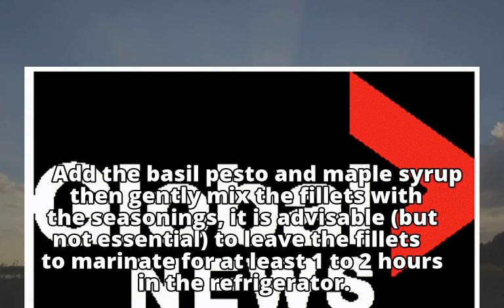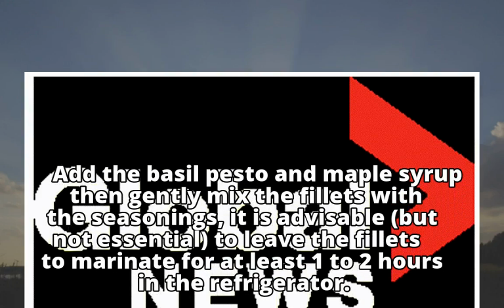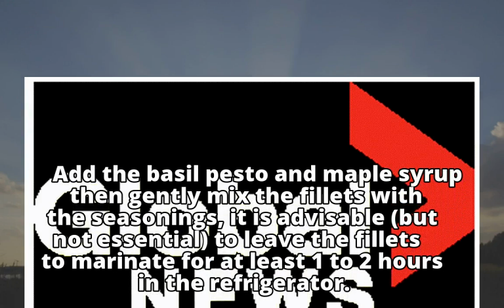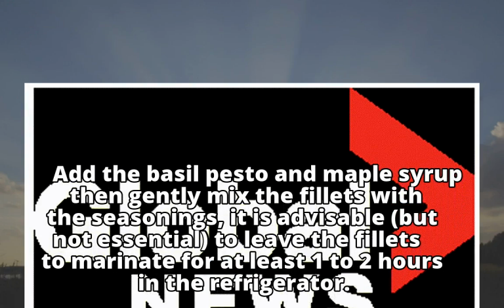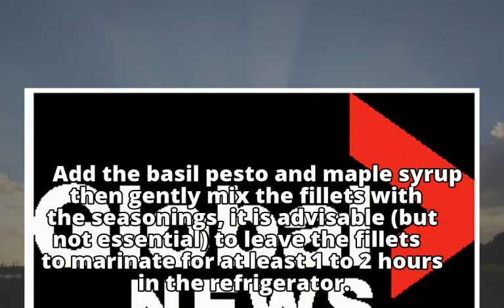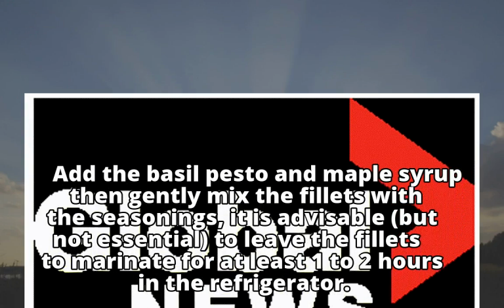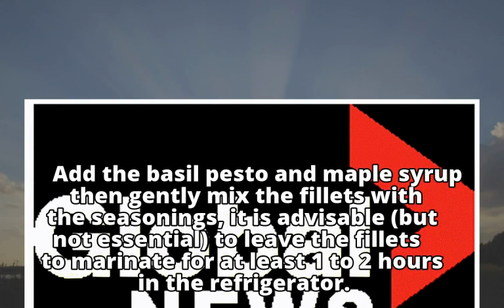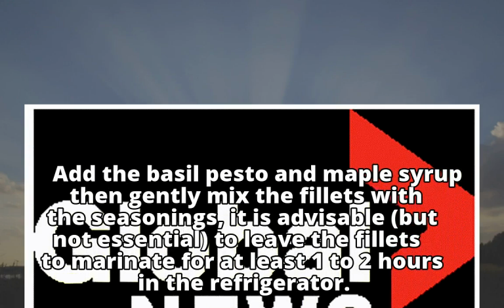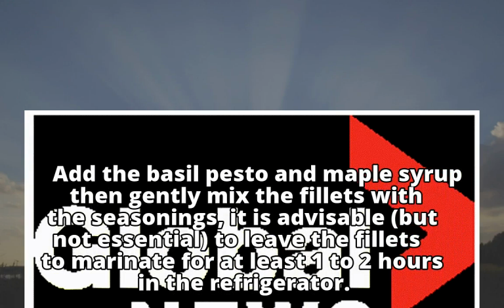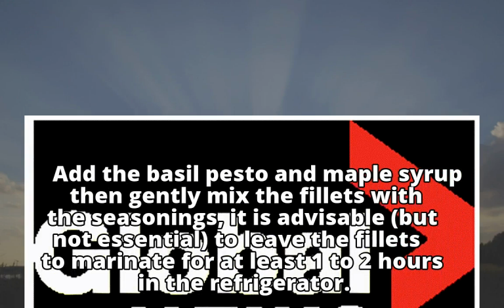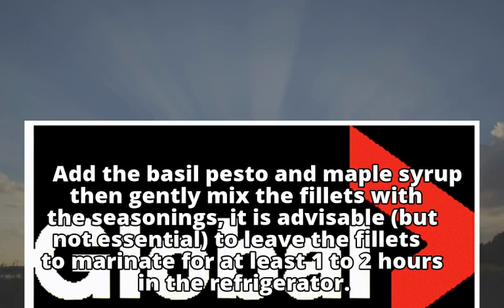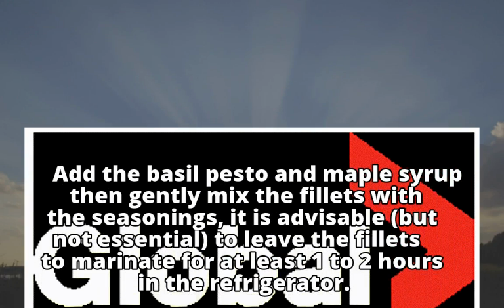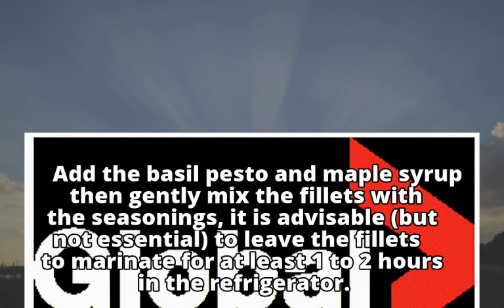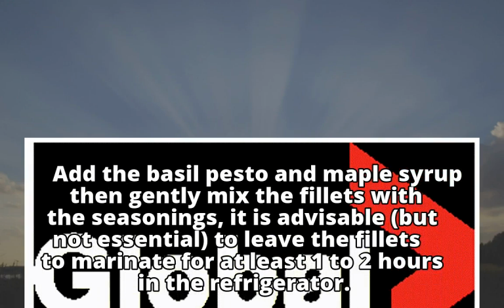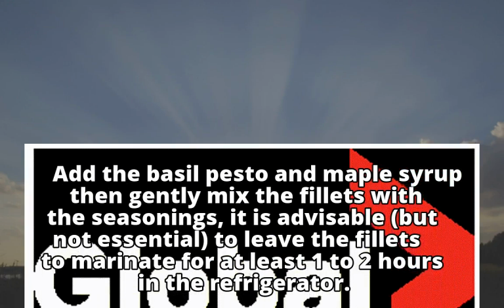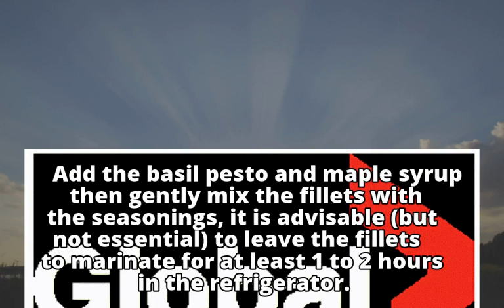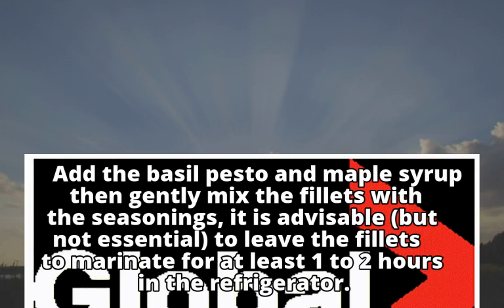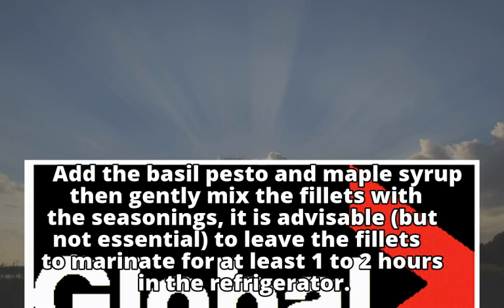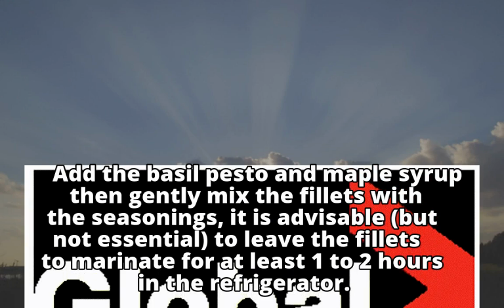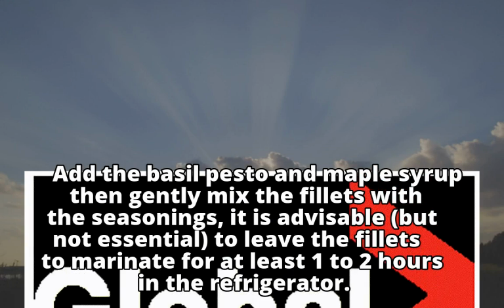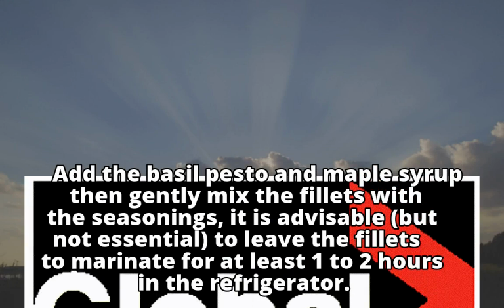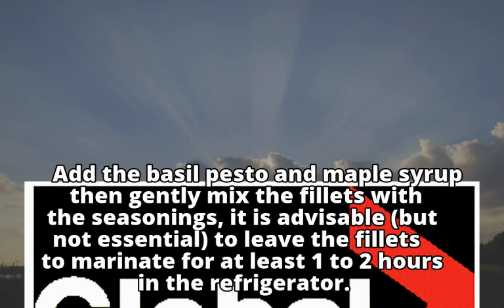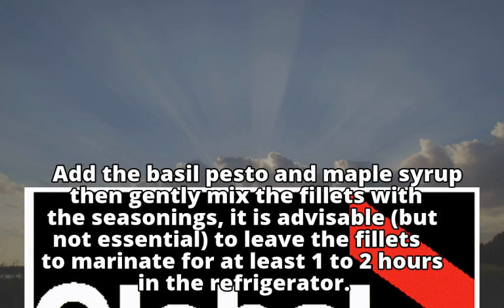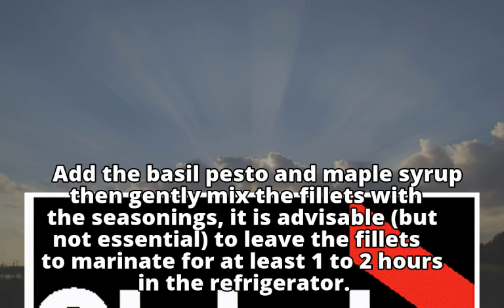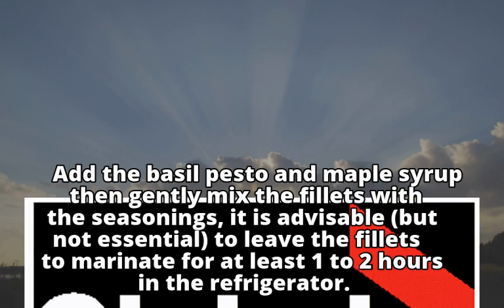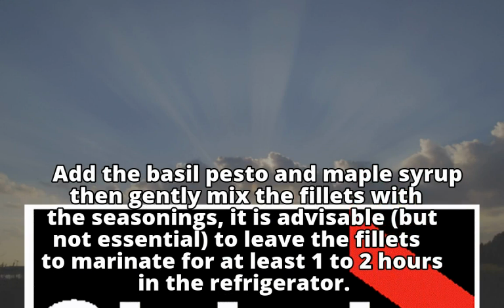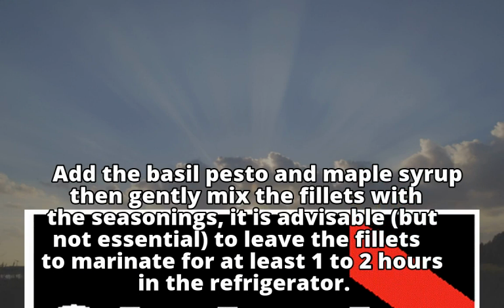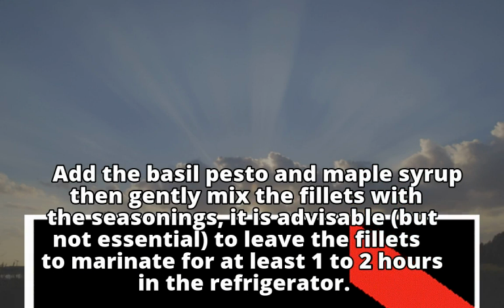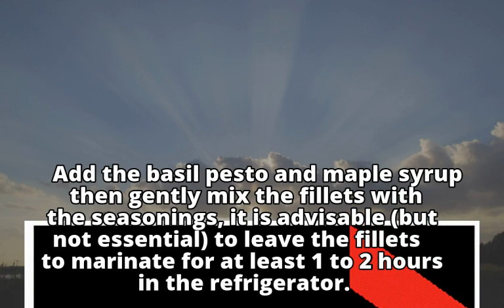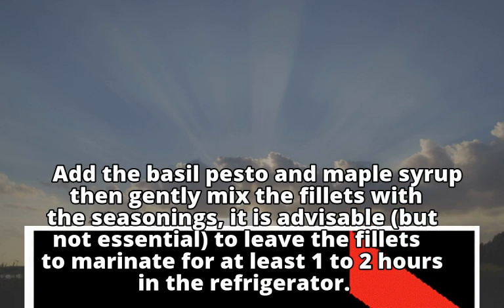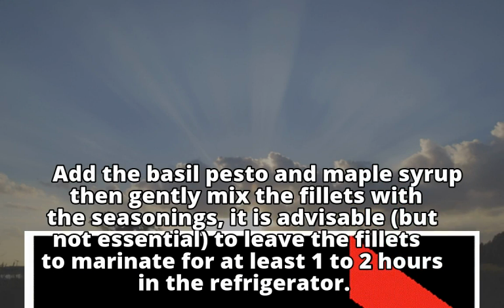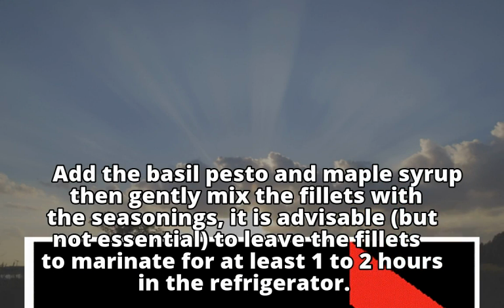It is advisable, but not essential, to leave the fillets to marinate for at least 1 to 2 hours in the refrigerator.